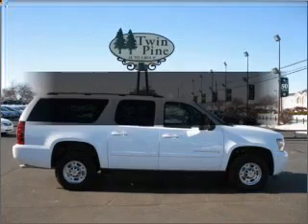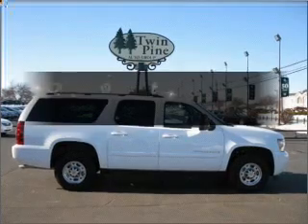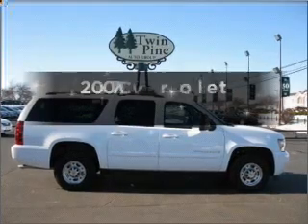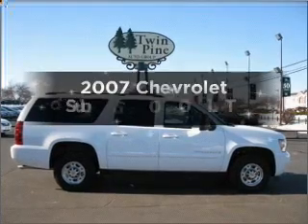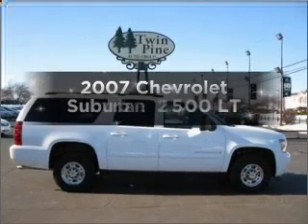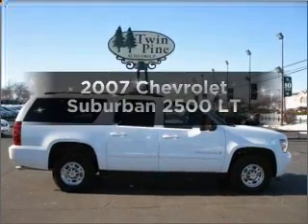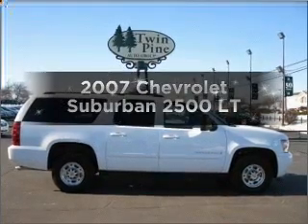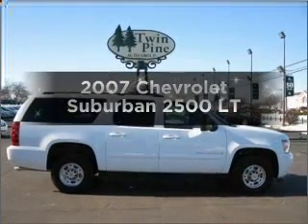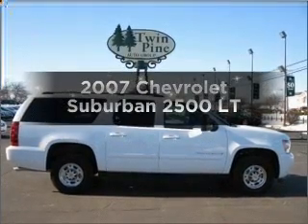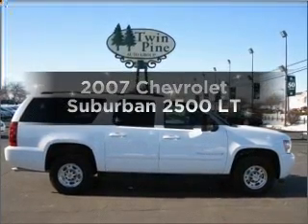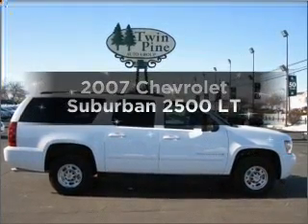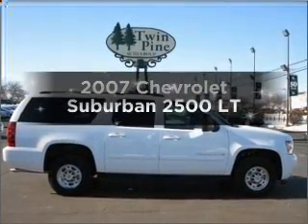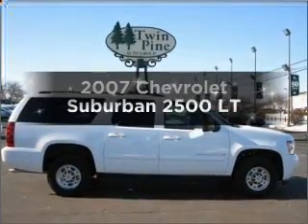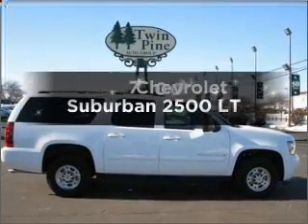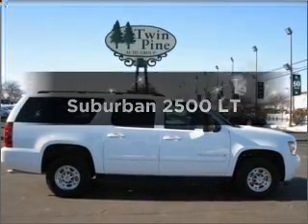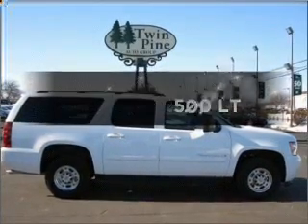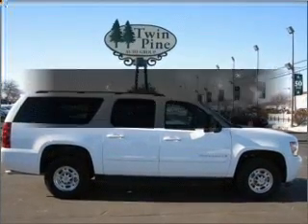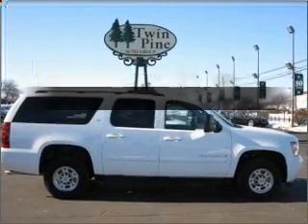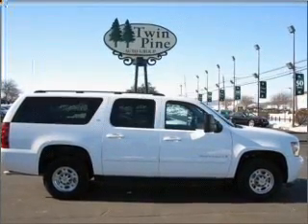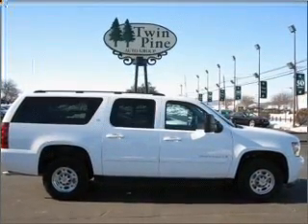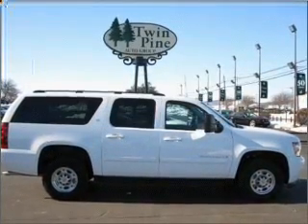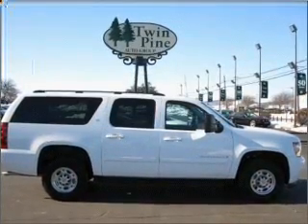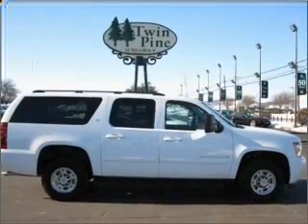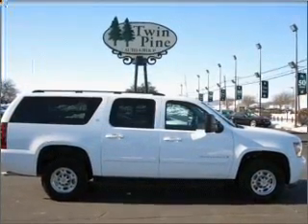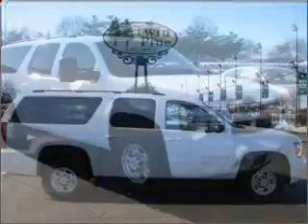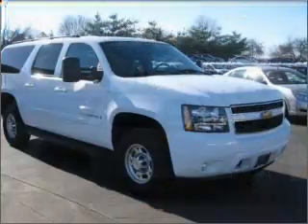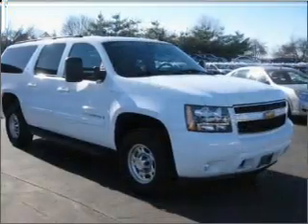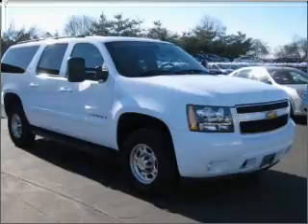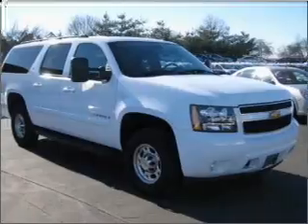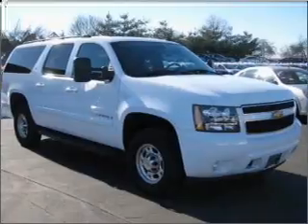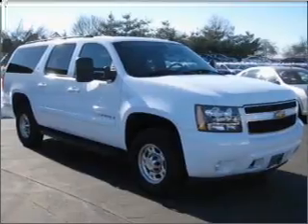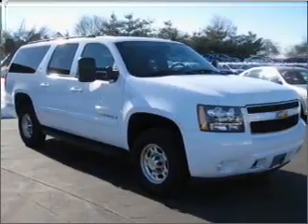Introducing the 2007 Chevrolet Suburban. If you're looking for a first-rate auto, this one could be yours today.